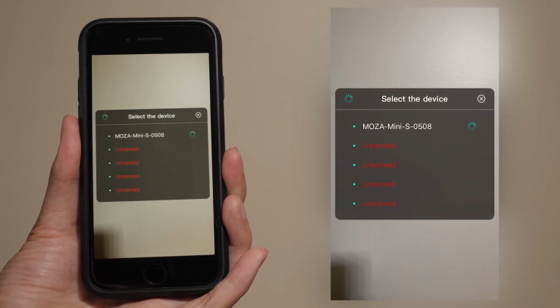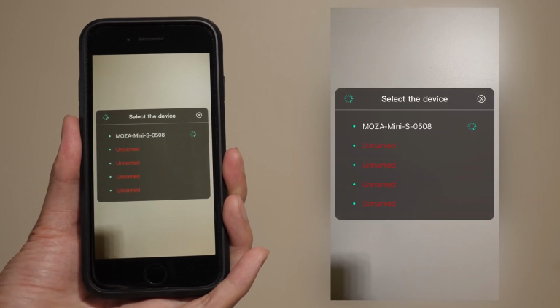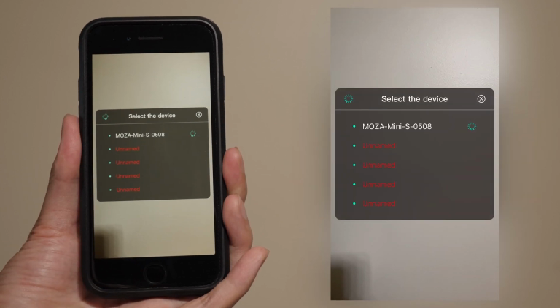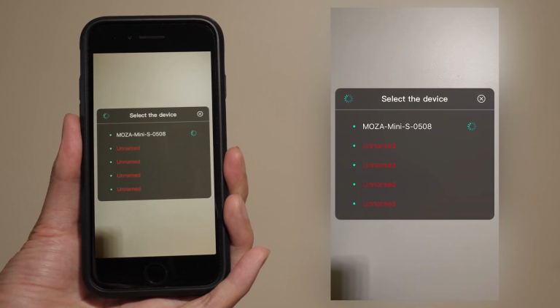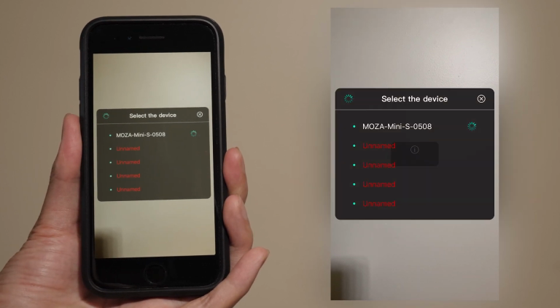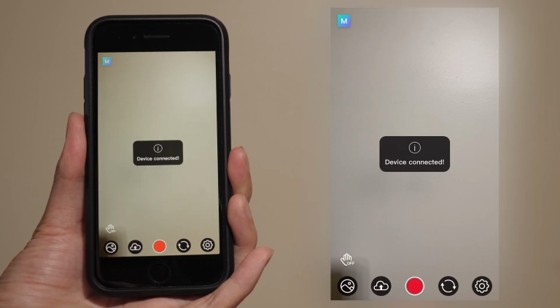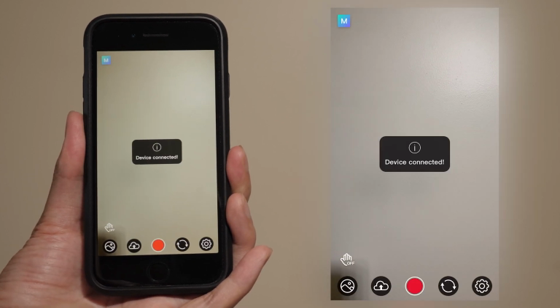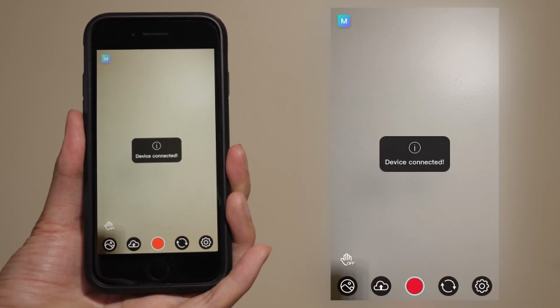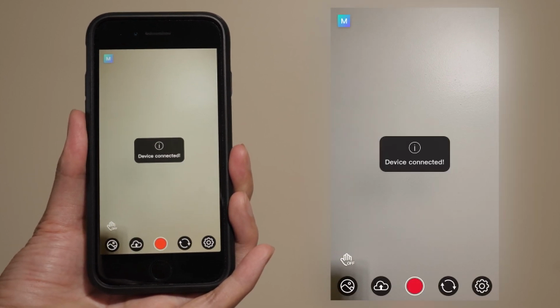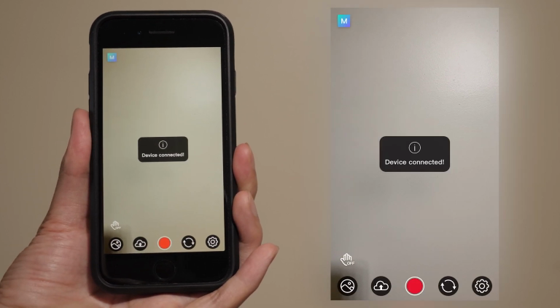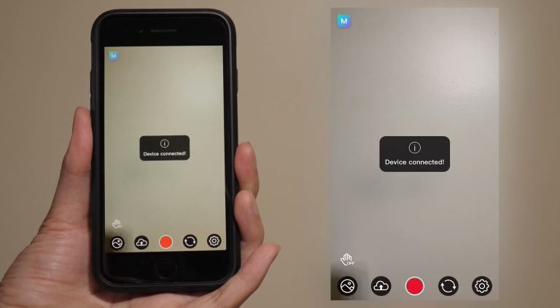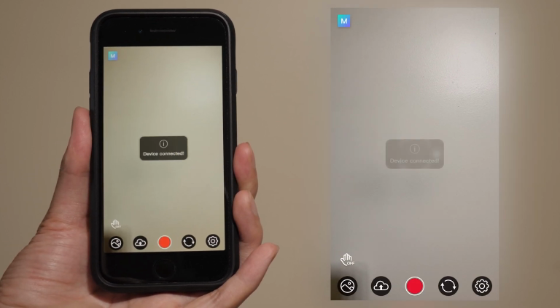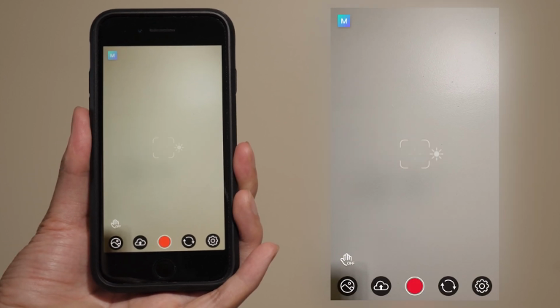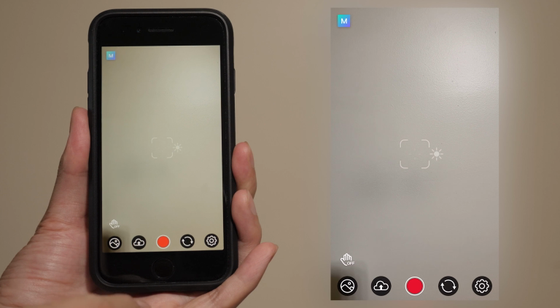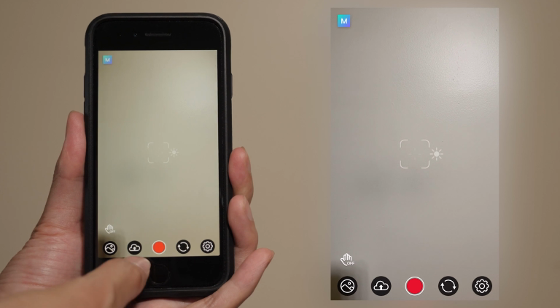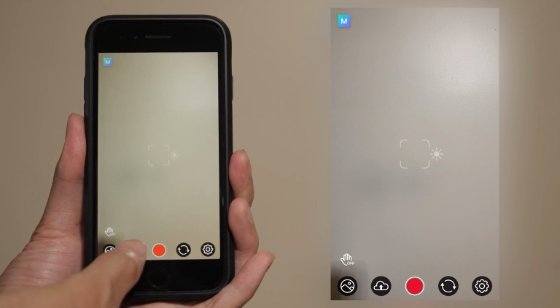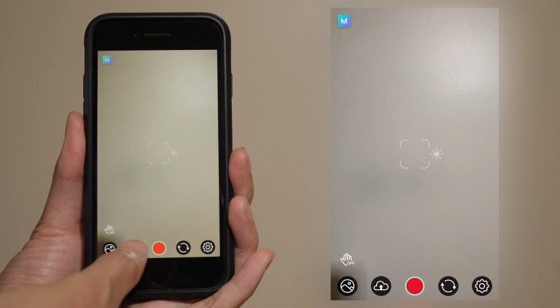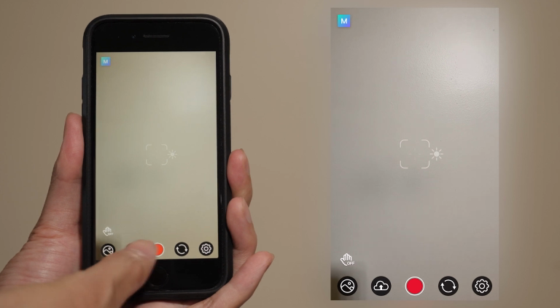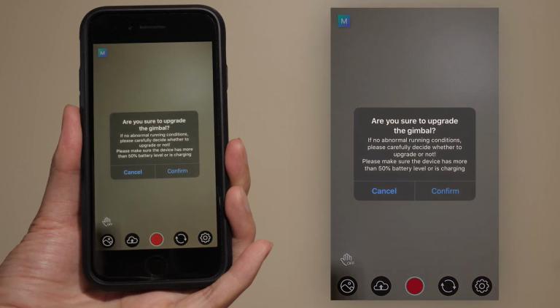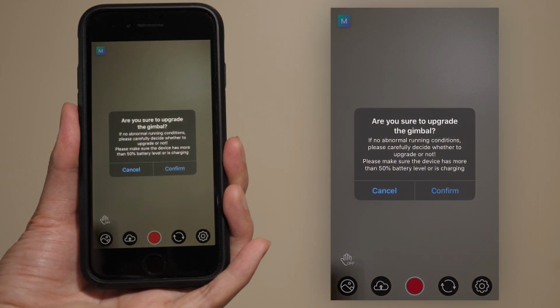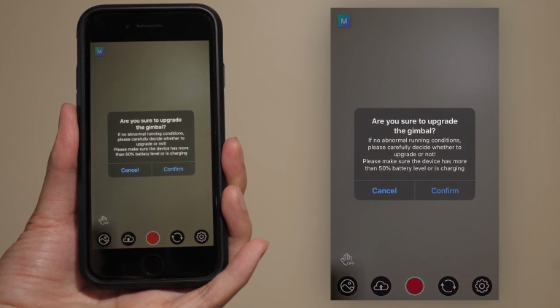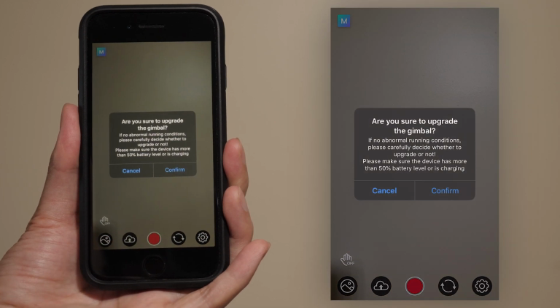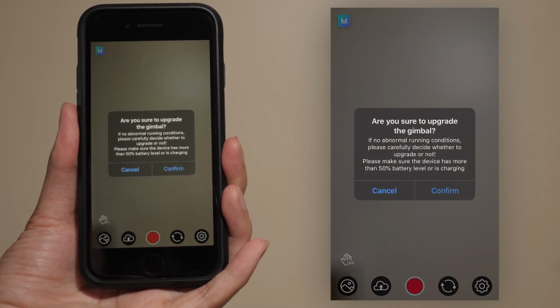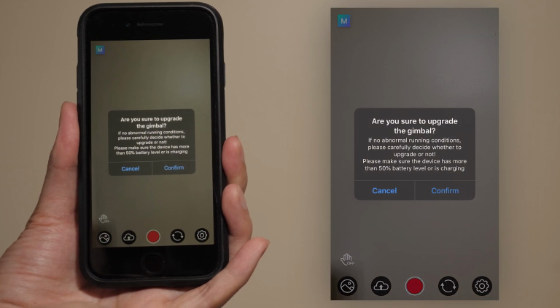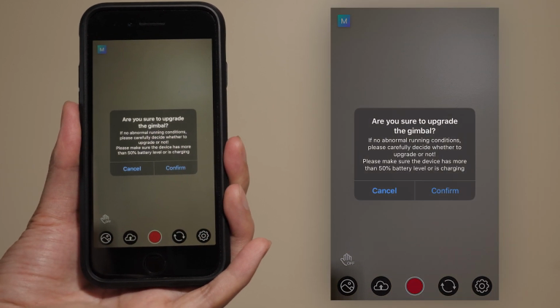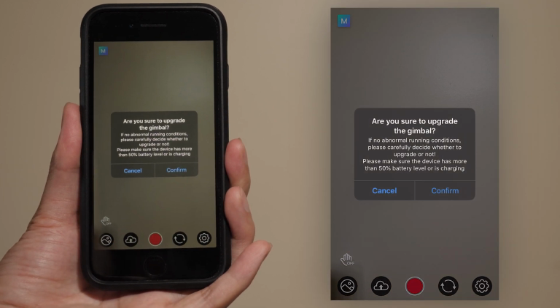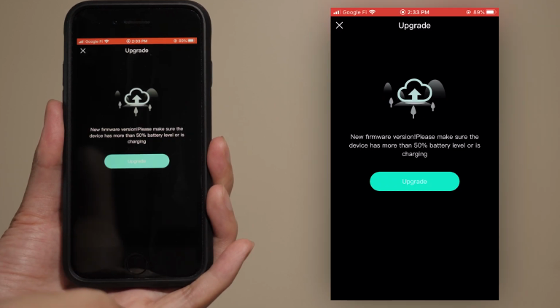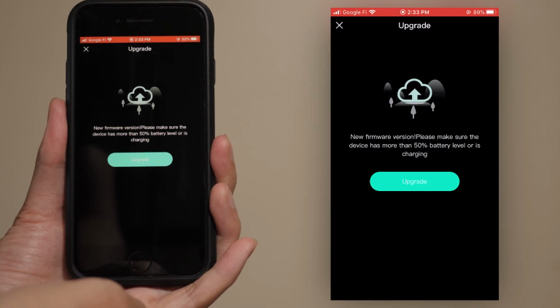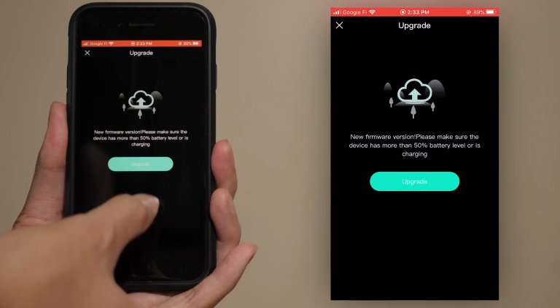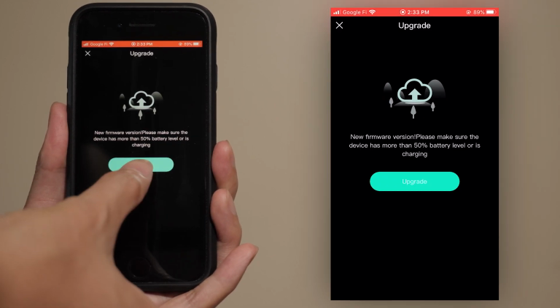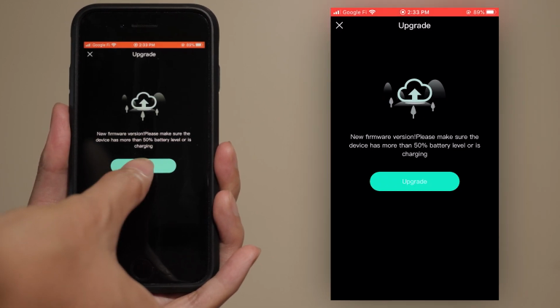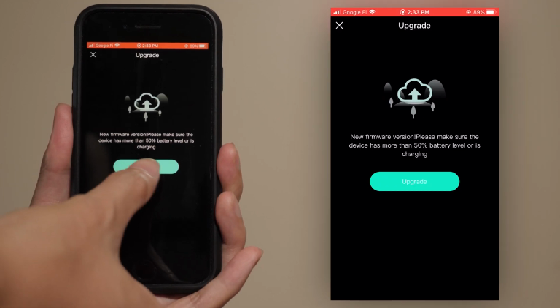If not, there is a button right next to the record button — that's the button where you can manually upgrade yourself. All you have to do now is hit the update button and you're good to go.